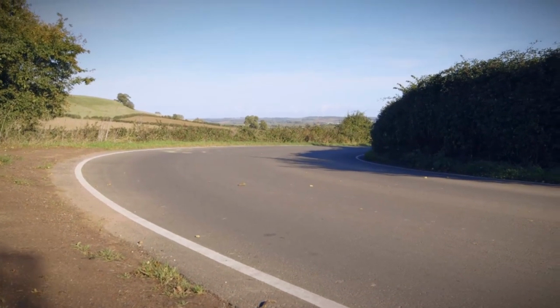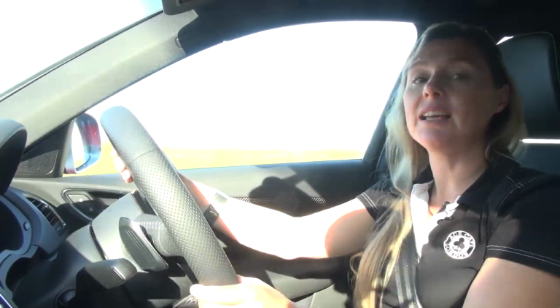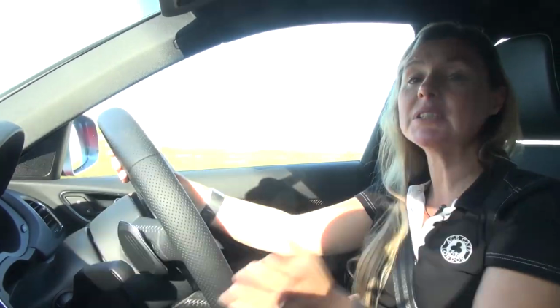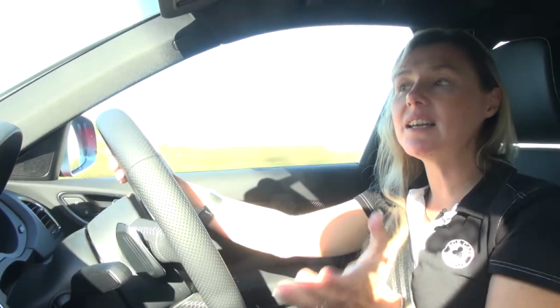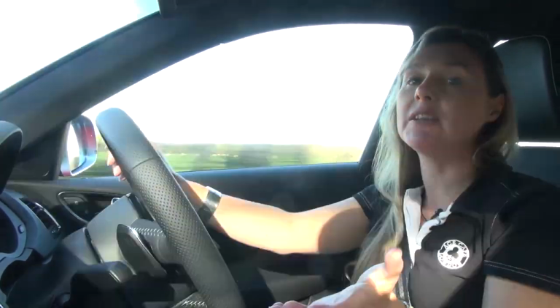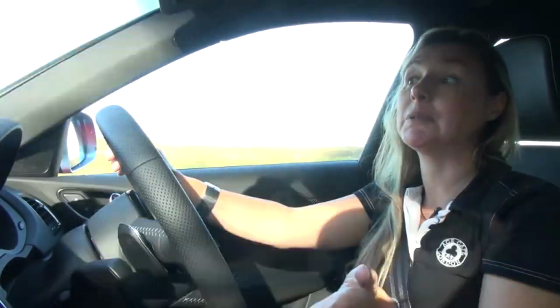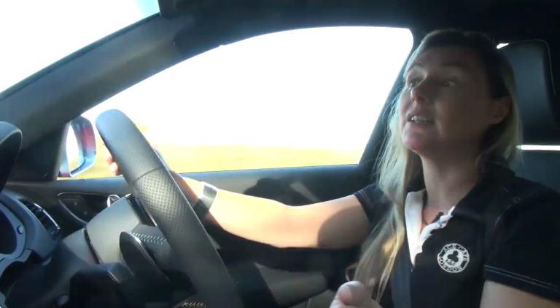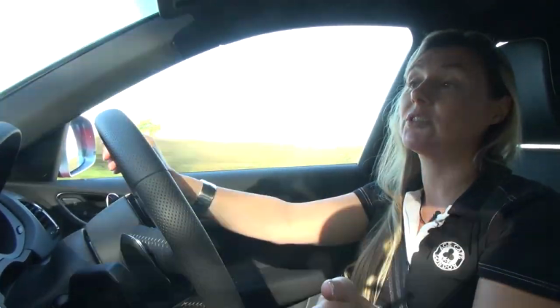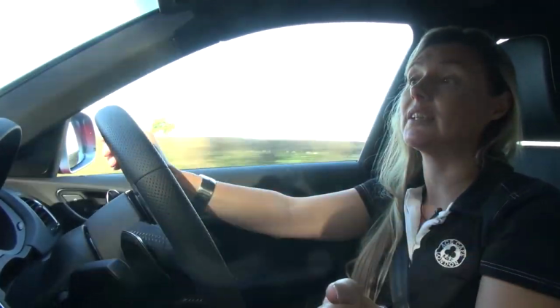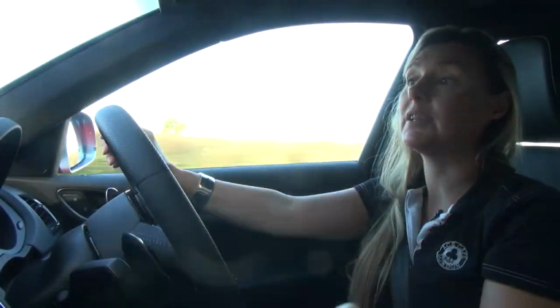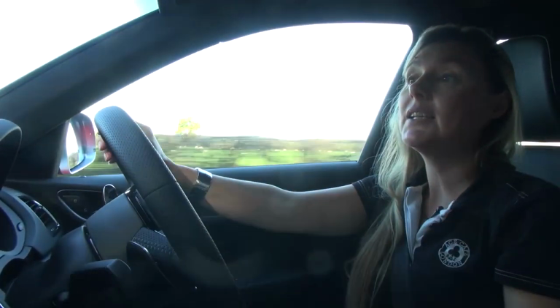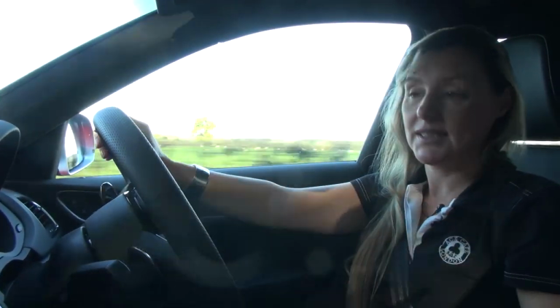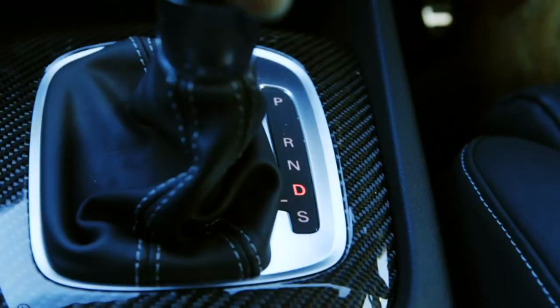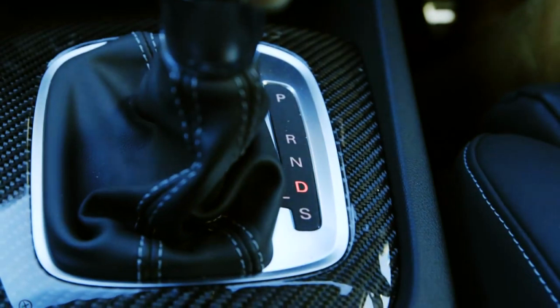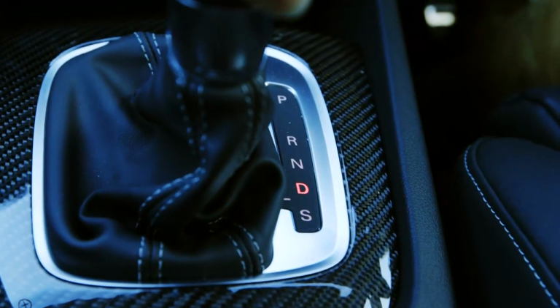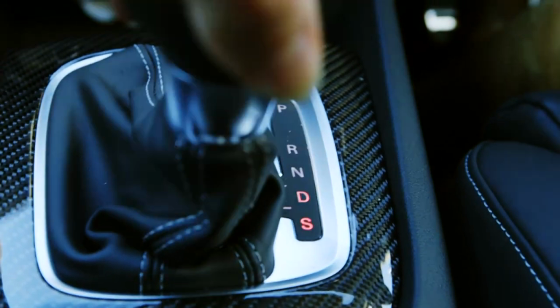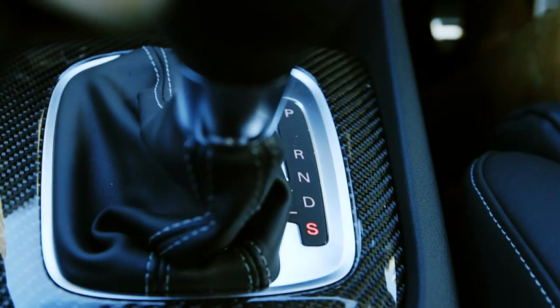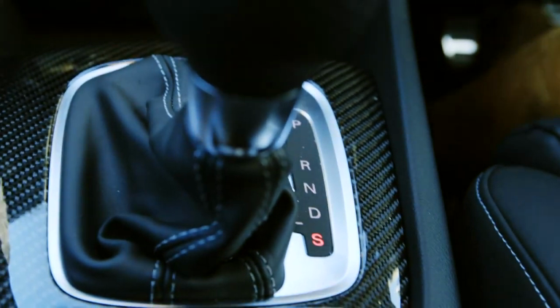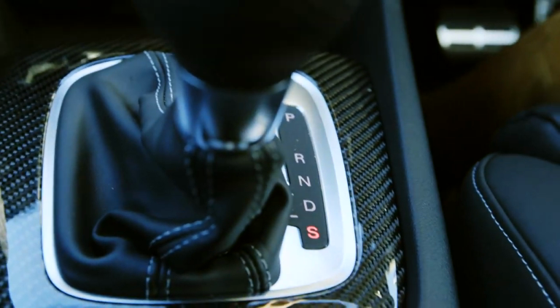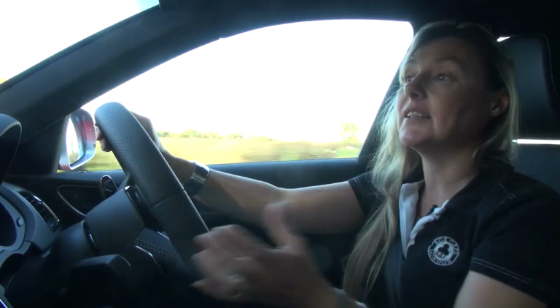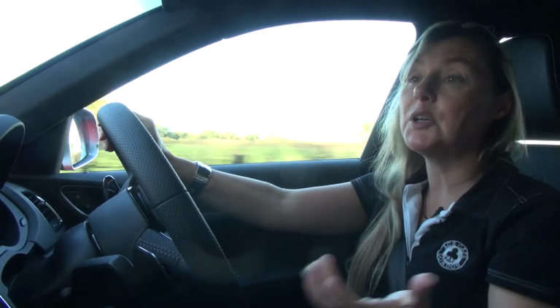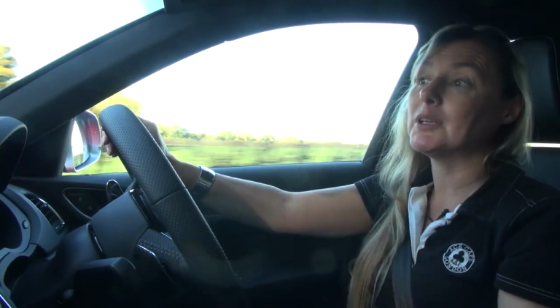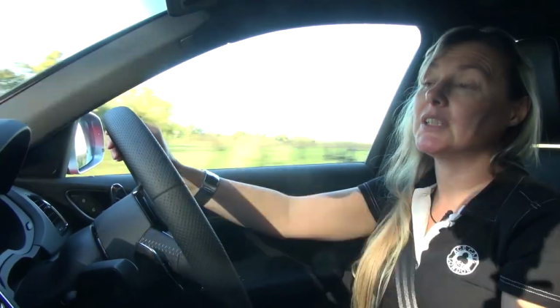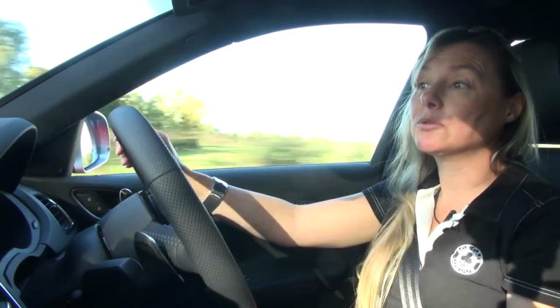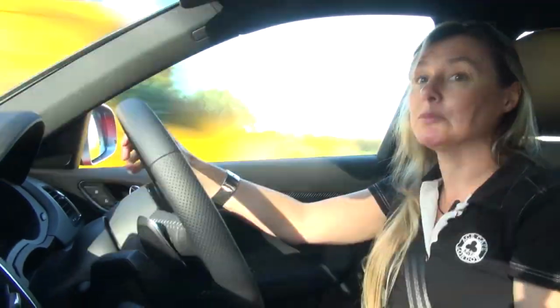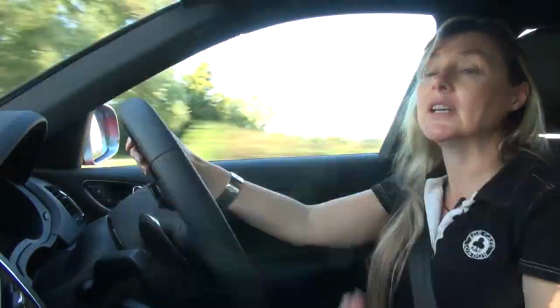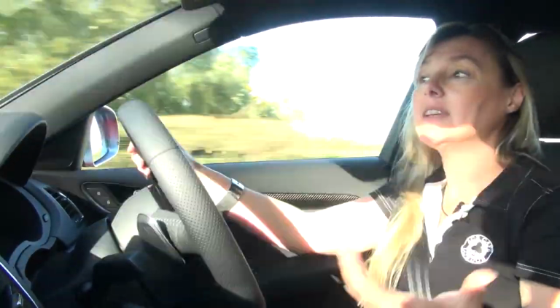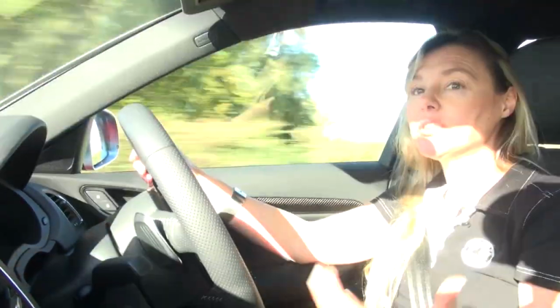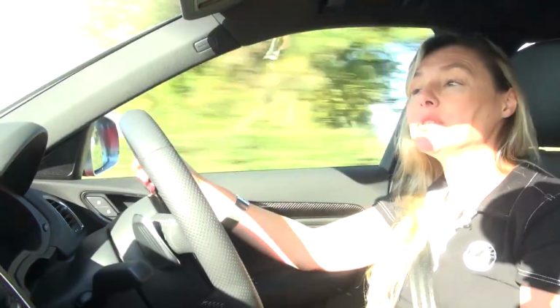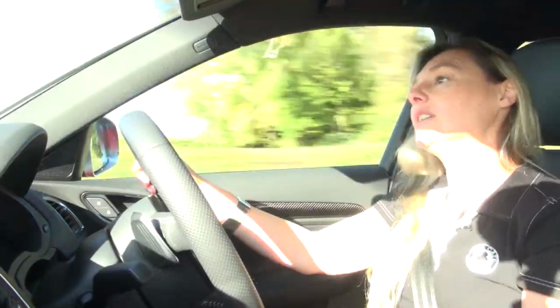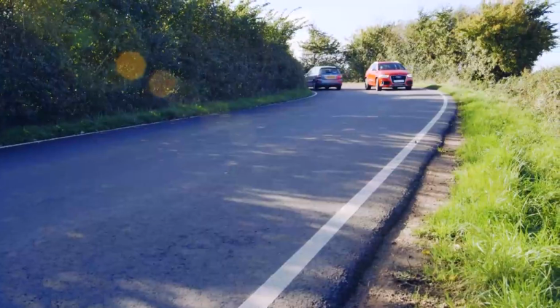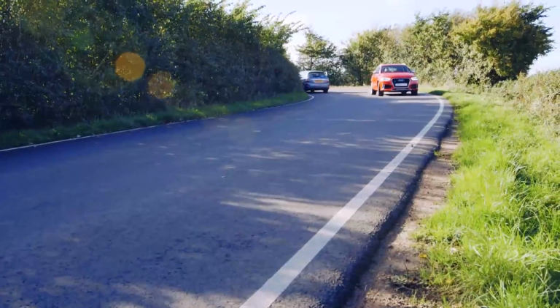If you want to liven up a dull drive, slip the transmission into S and it'll open up the exhaust more, giving it a throaty growl.